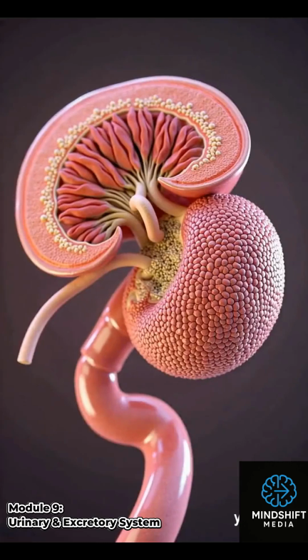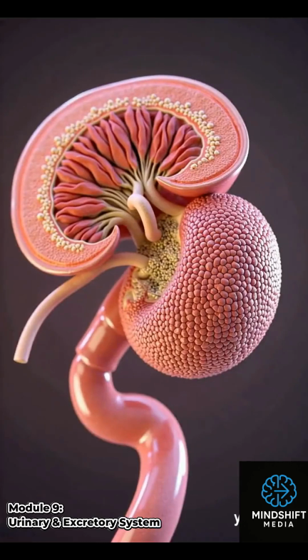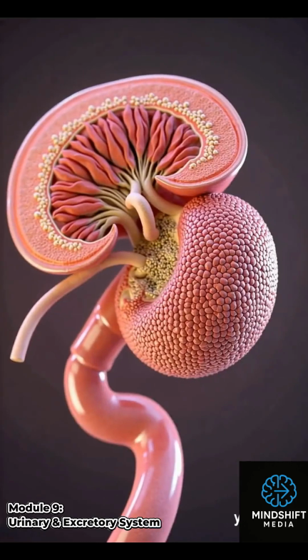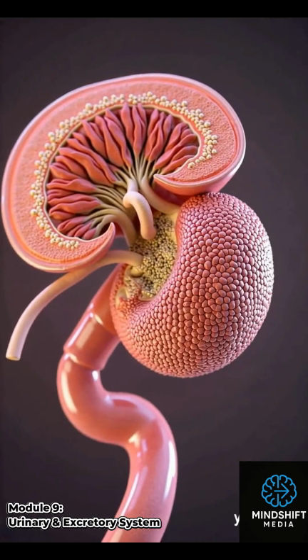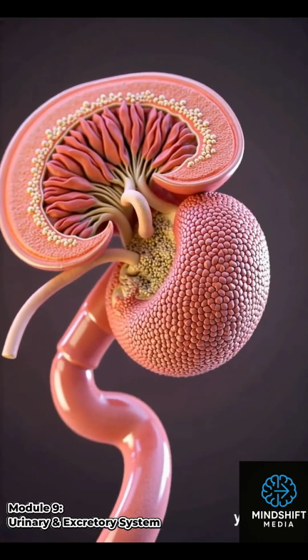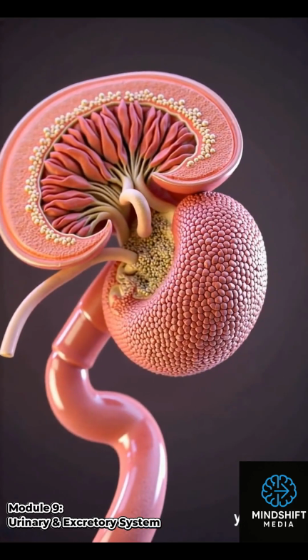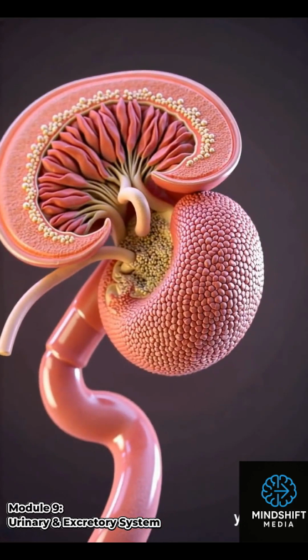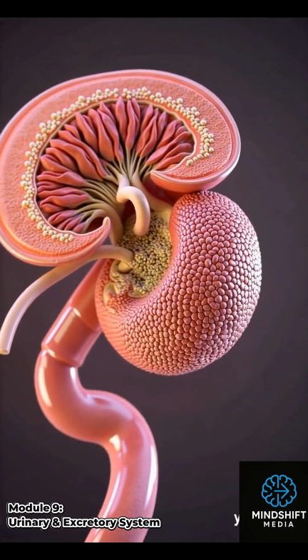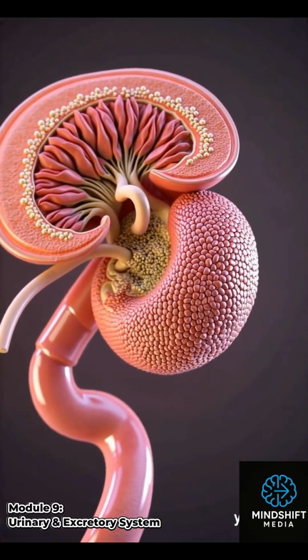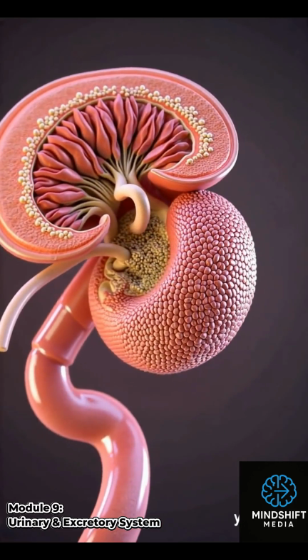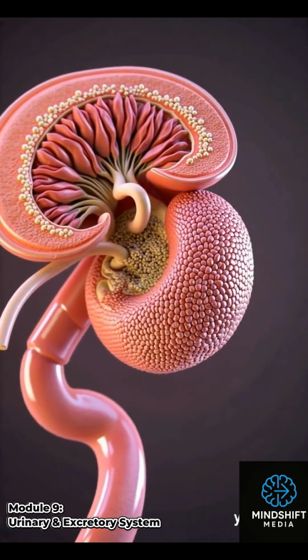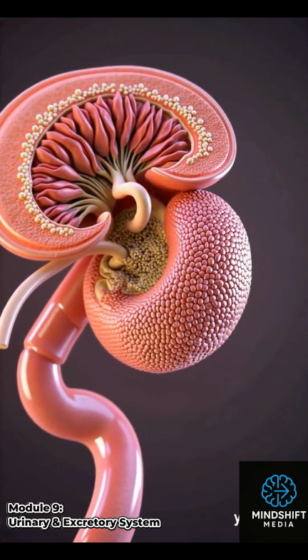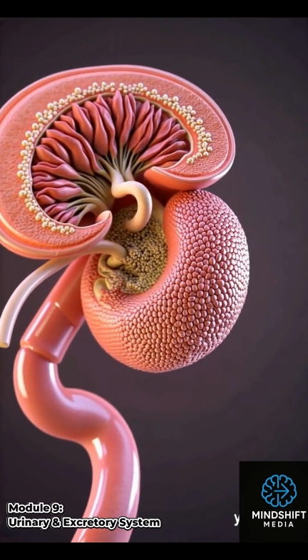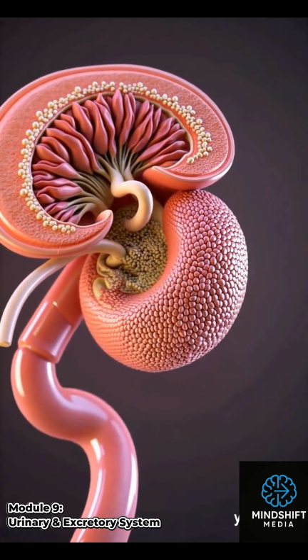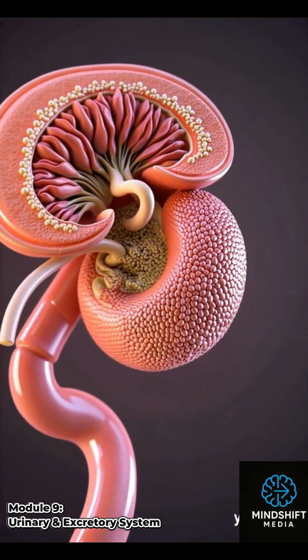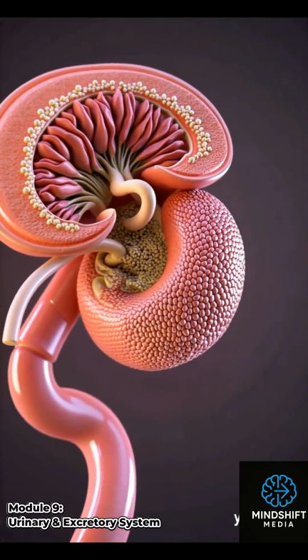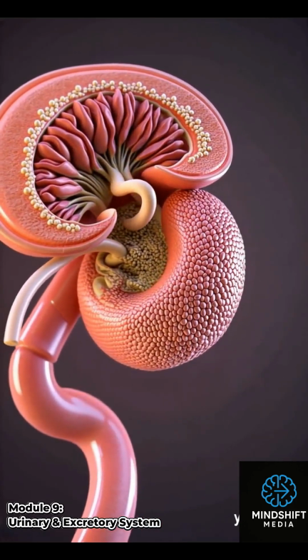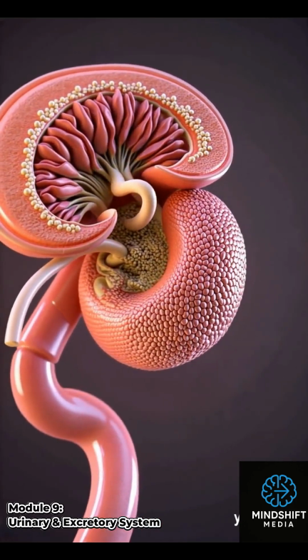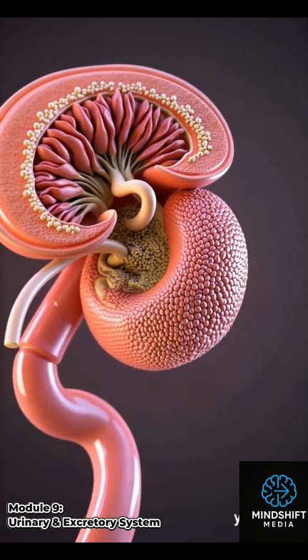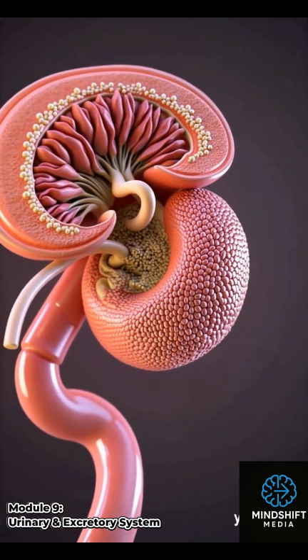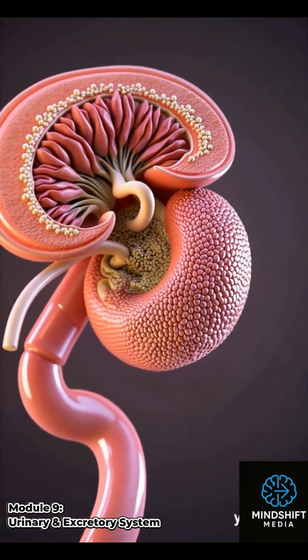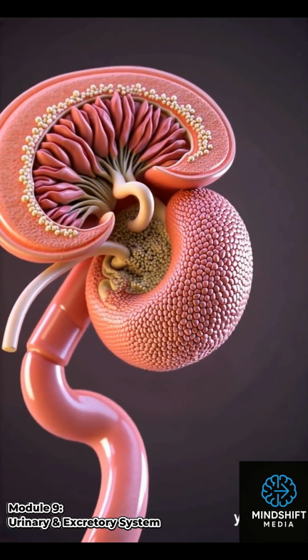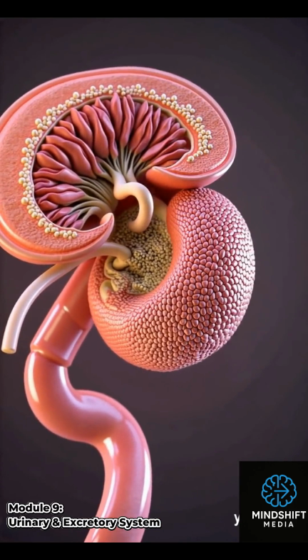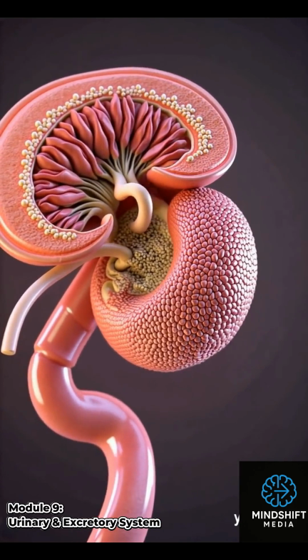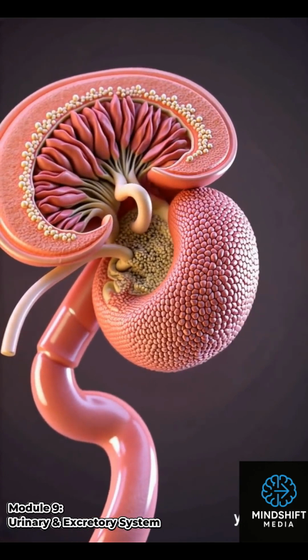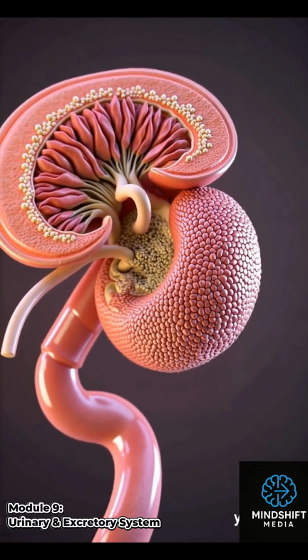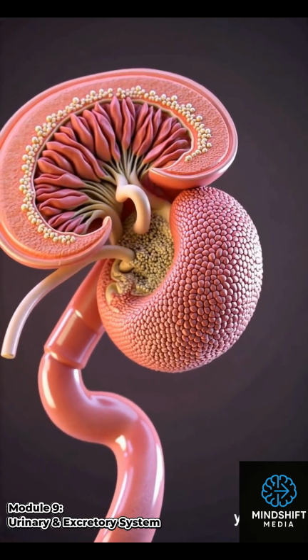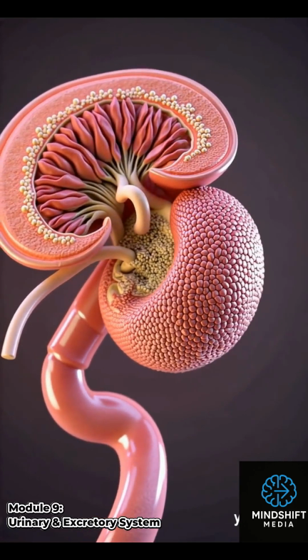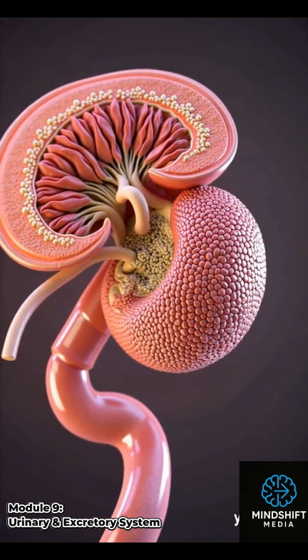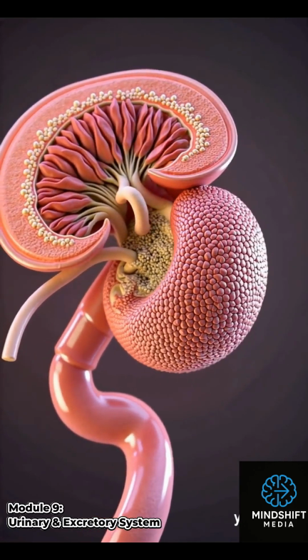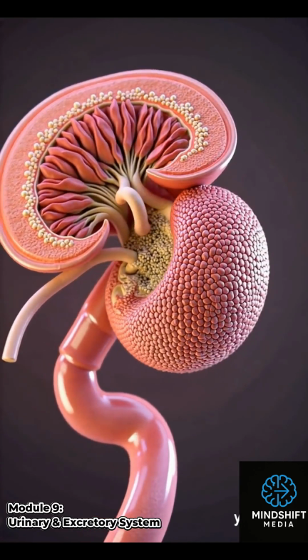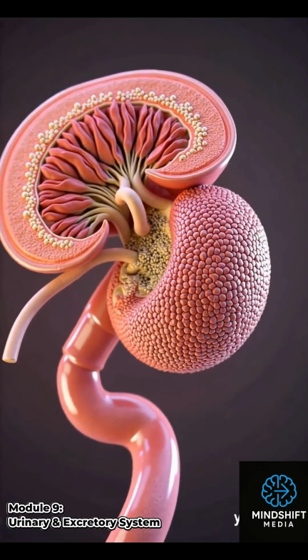The distal tubule and collecting duct fine-tune electrolyte levels and pH, ensuring the body's internal balance is maintained.